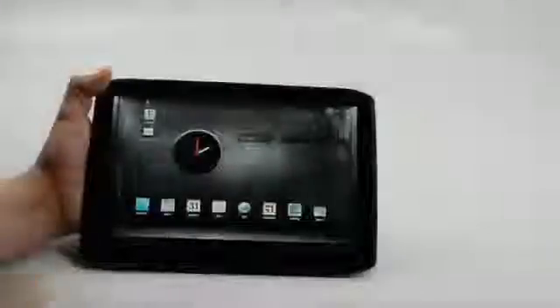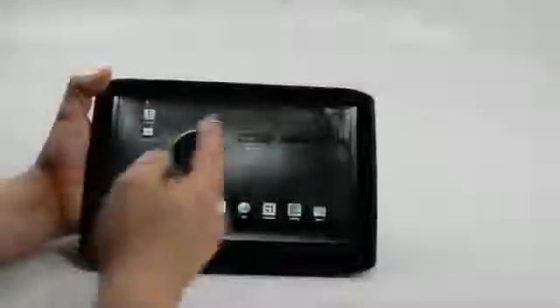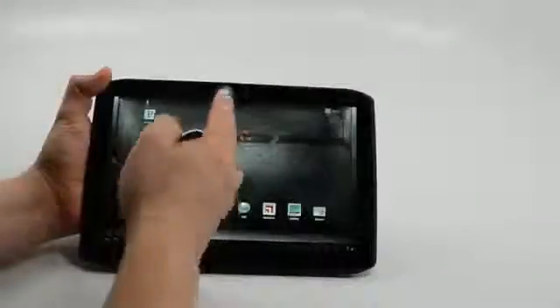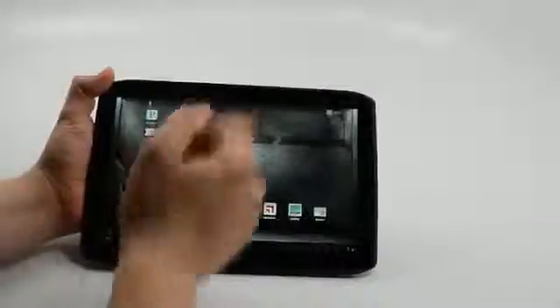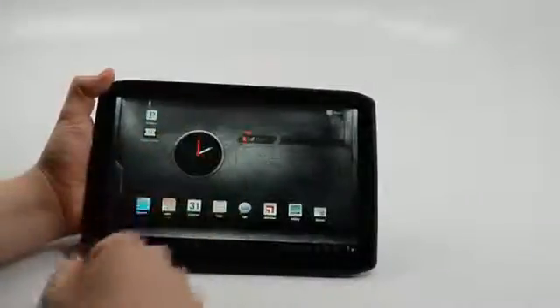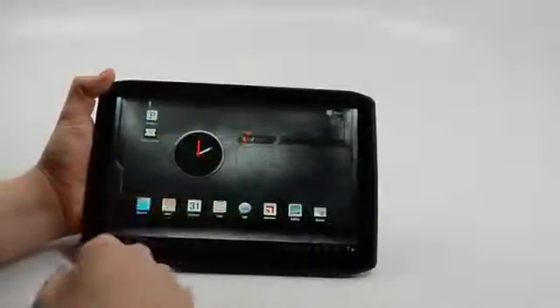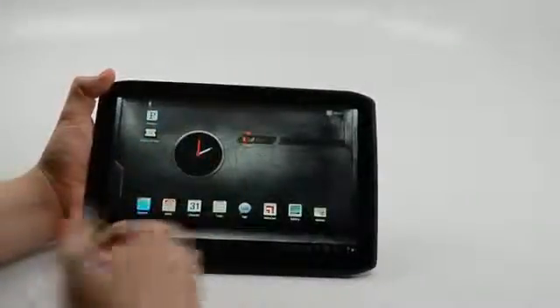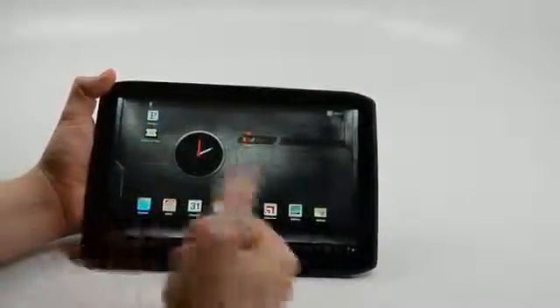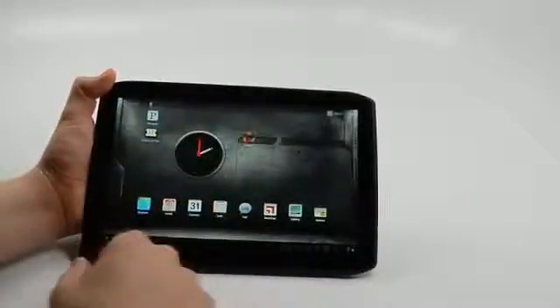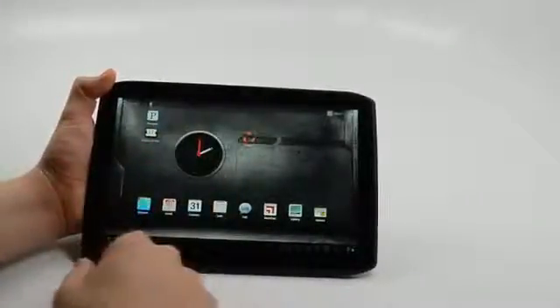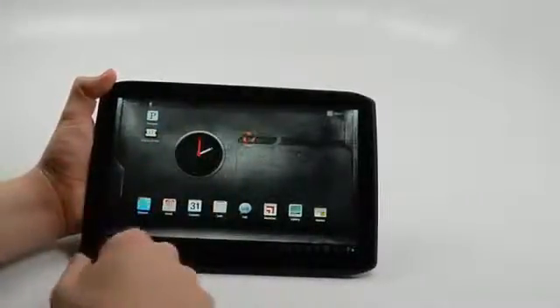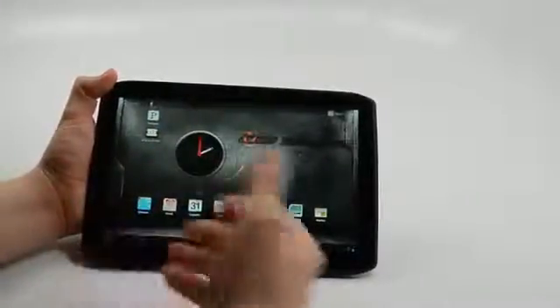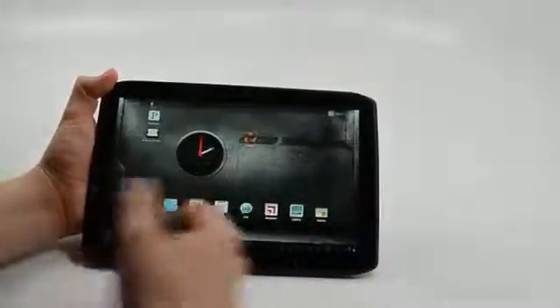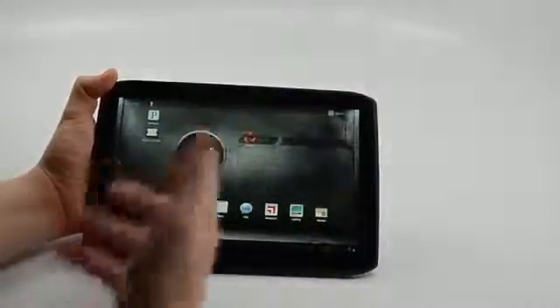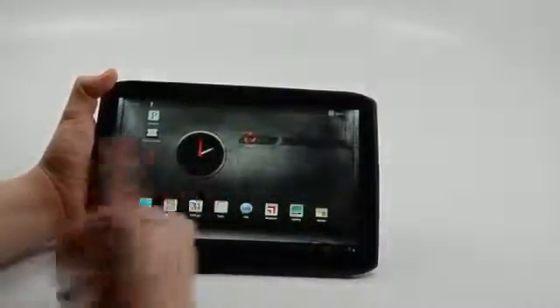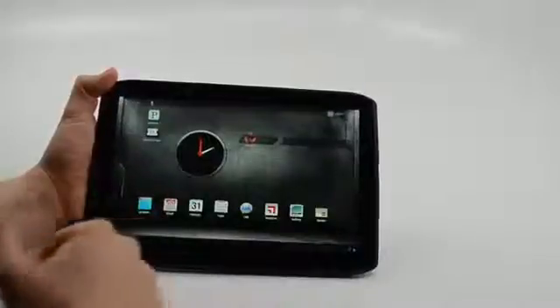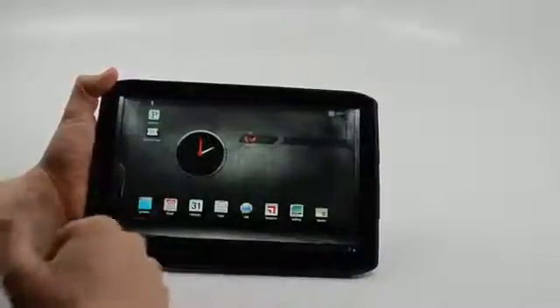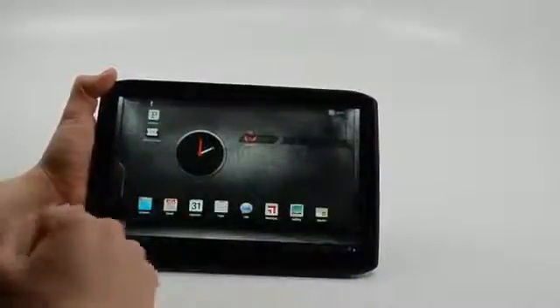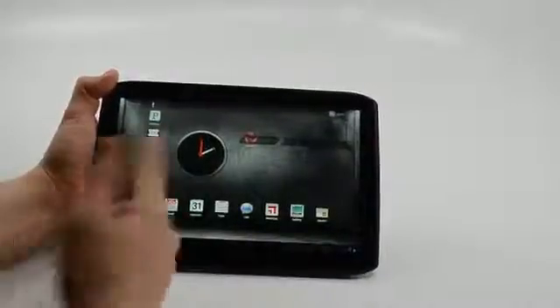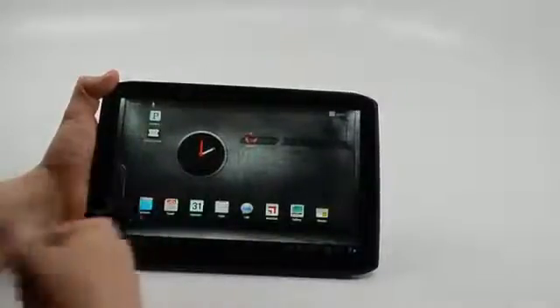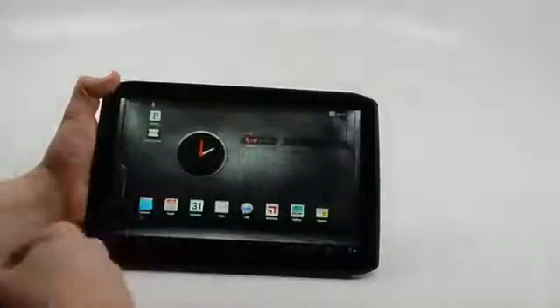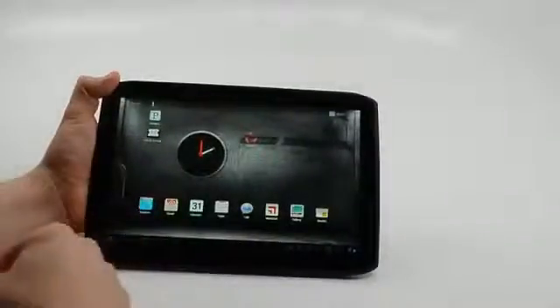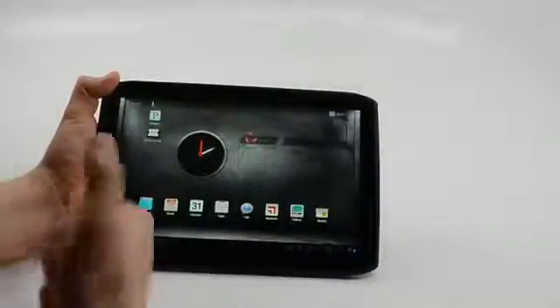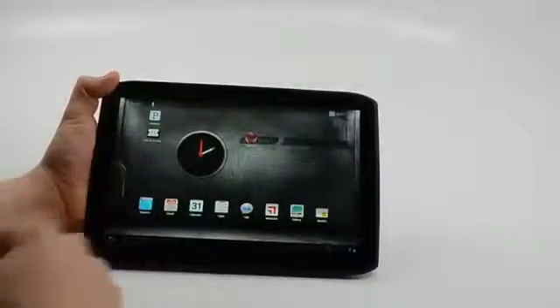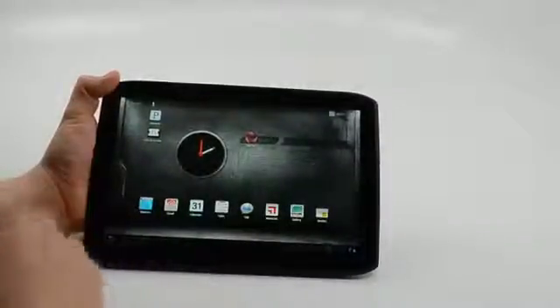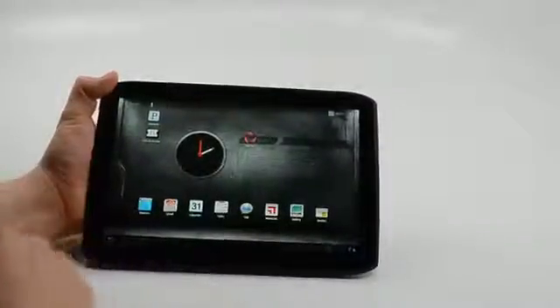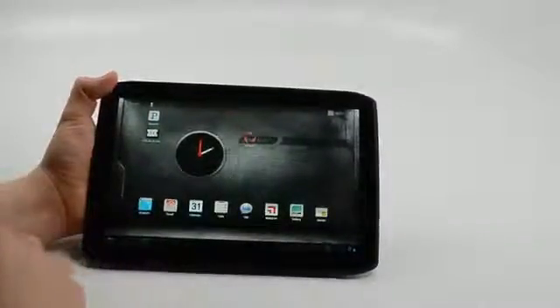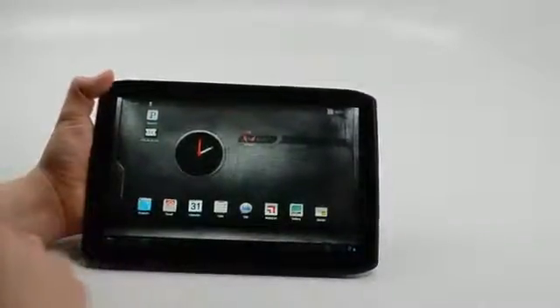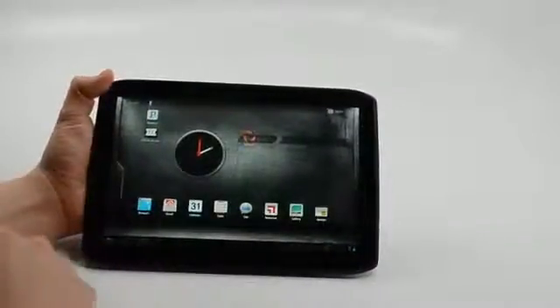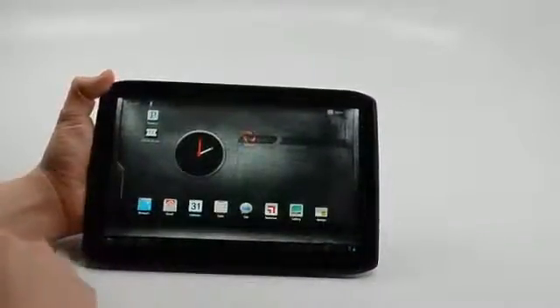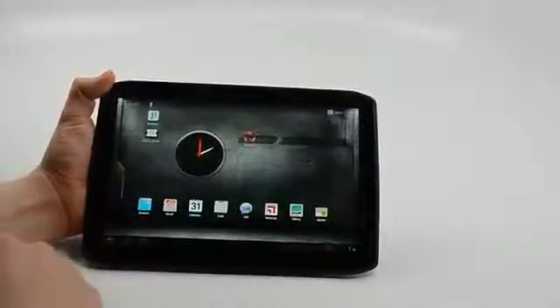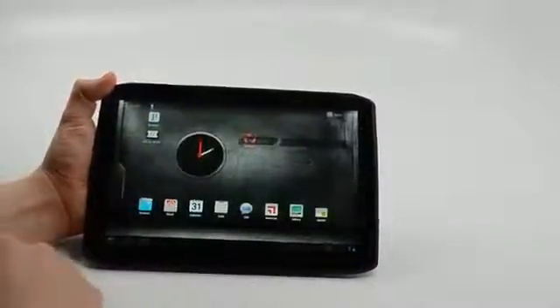There is a webcam on the front. It performs okay, but we don't expect a whole lot from front-facing webcams — they're just good for the occasional video chat.